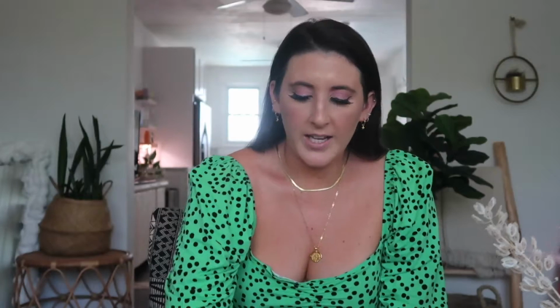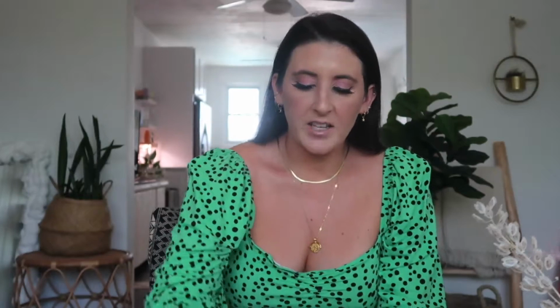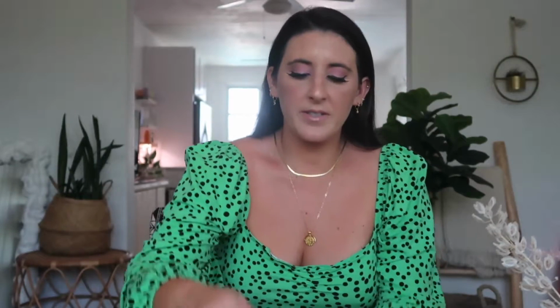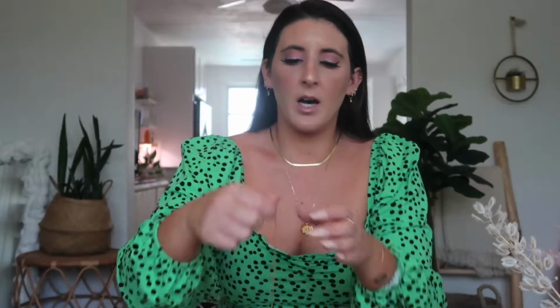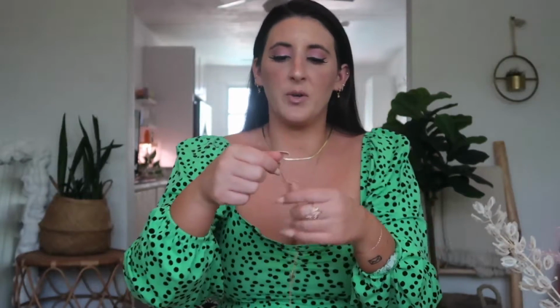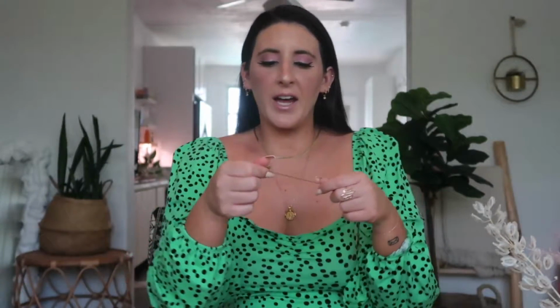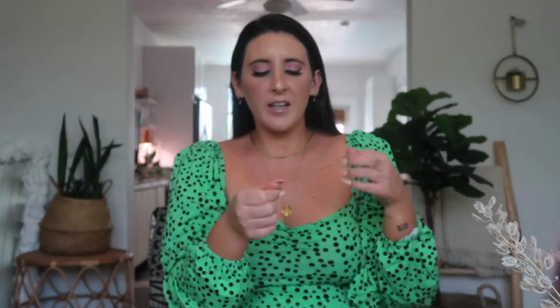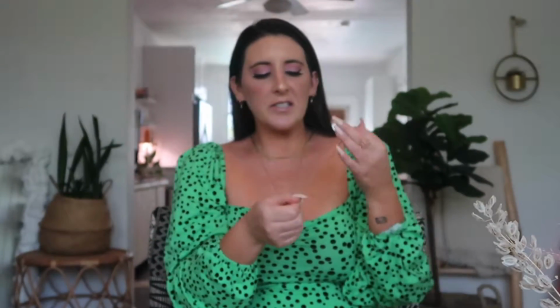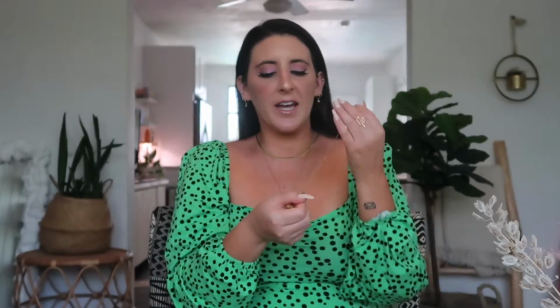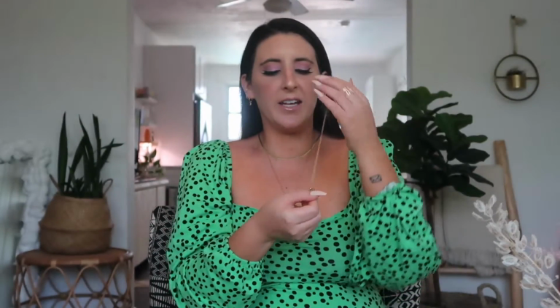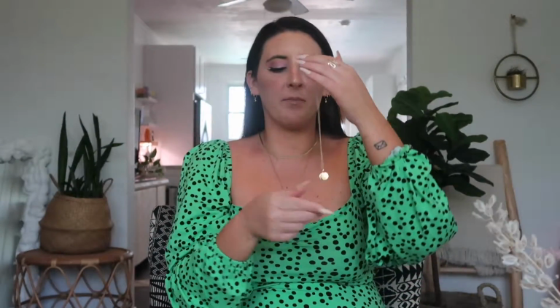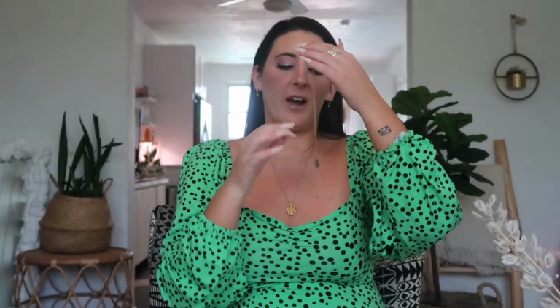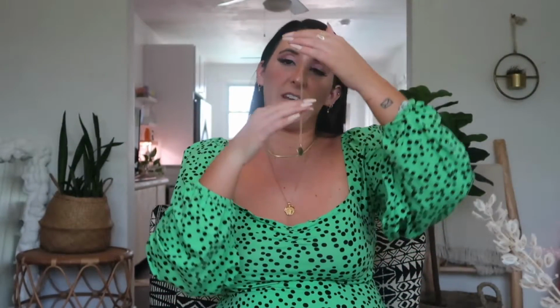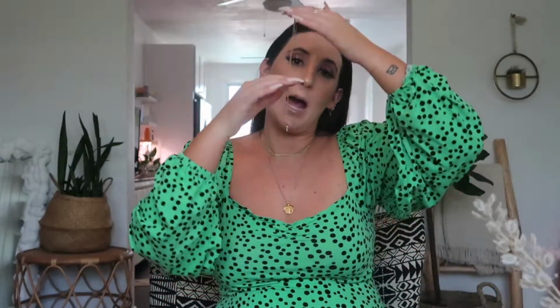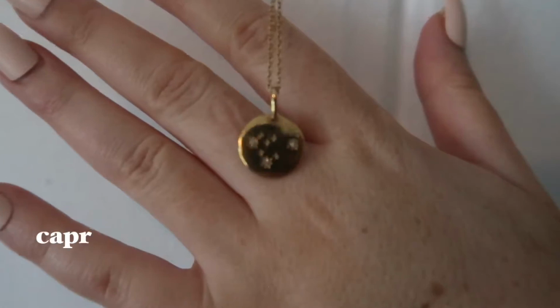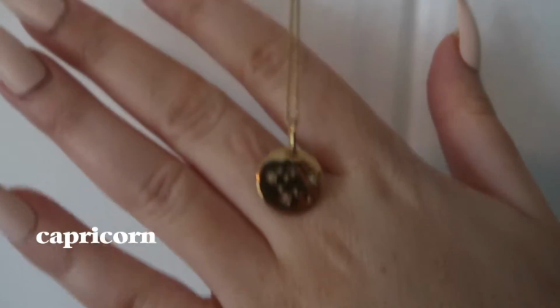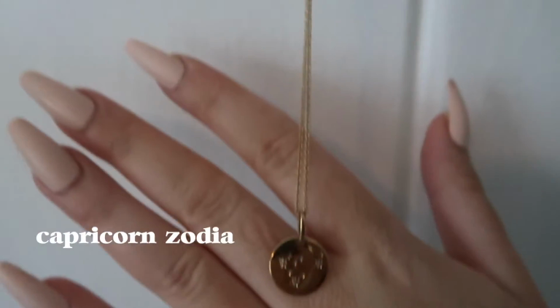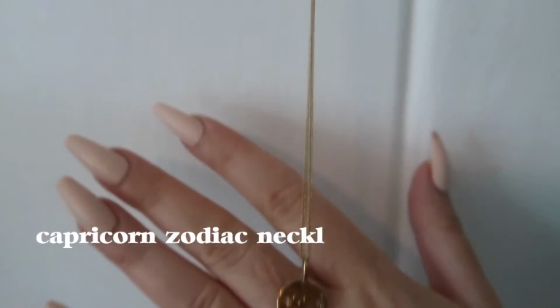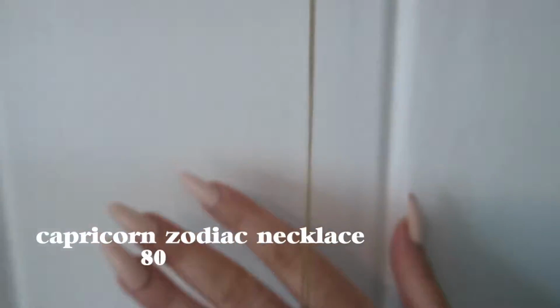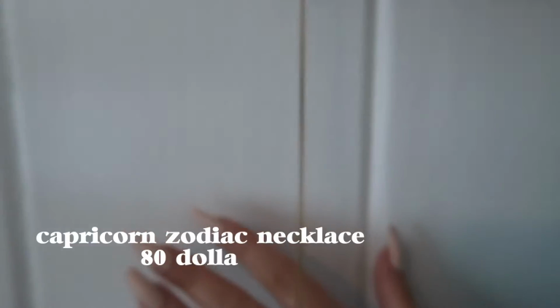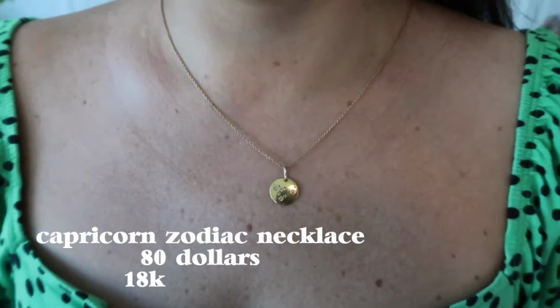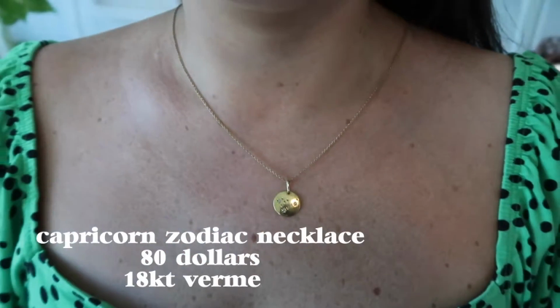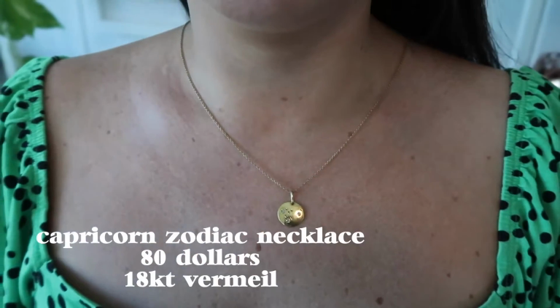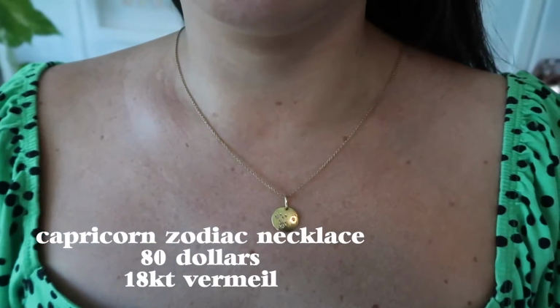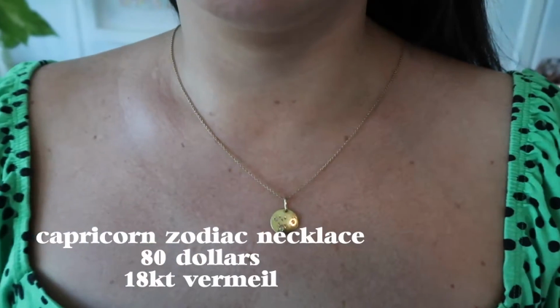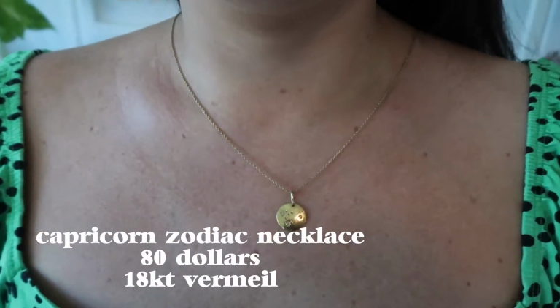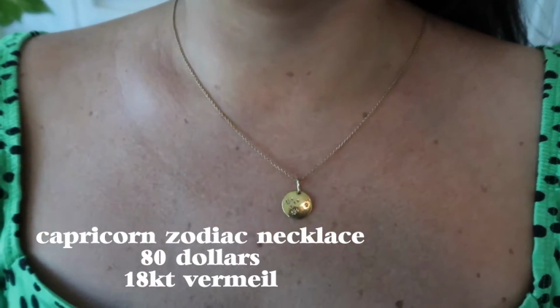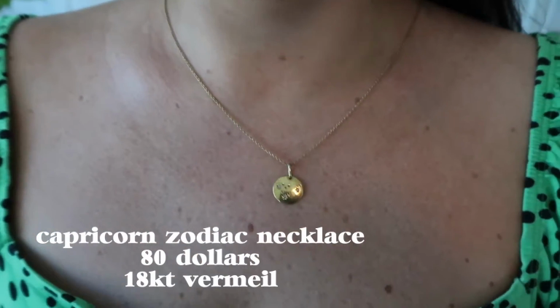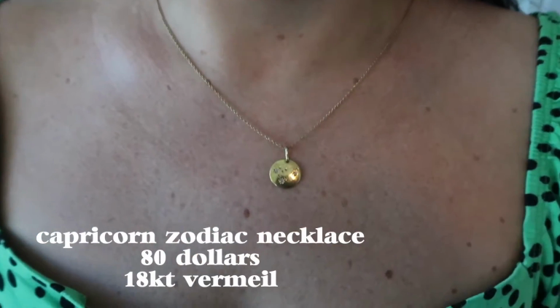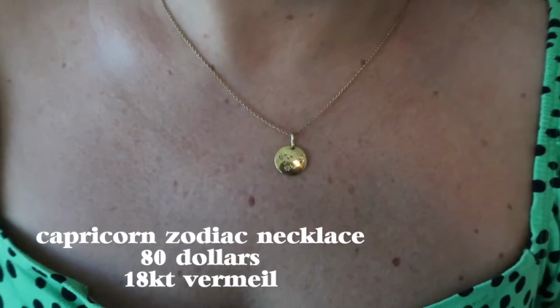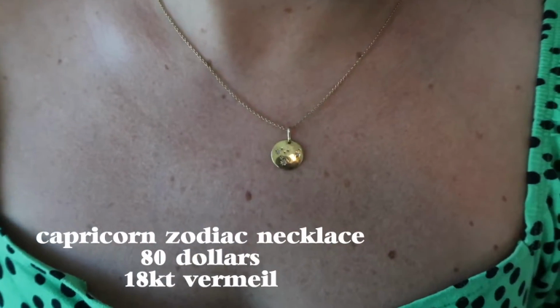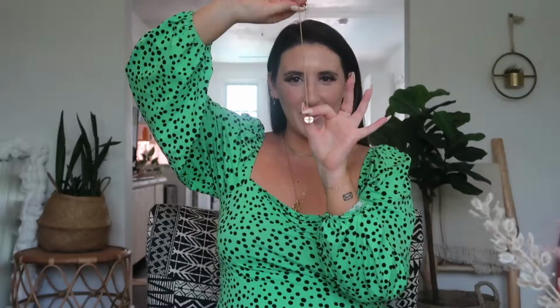Next up is a zodiac necklace and I obviously have a Capricorn one. If you hate on Capricorns, you can kindly see yourself out.